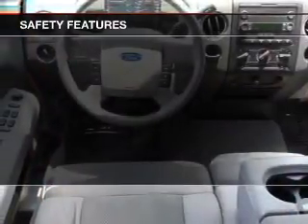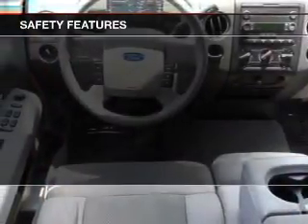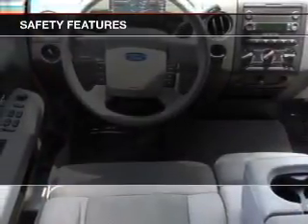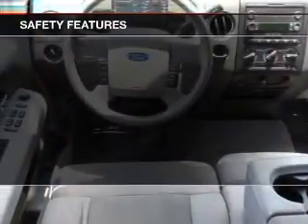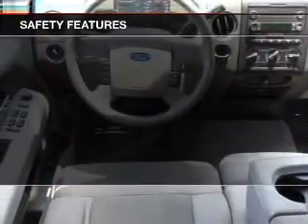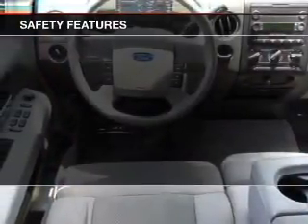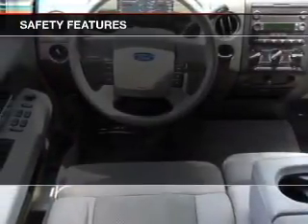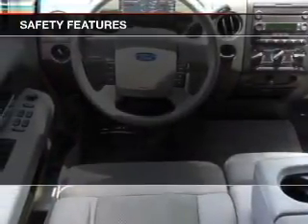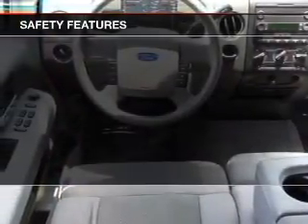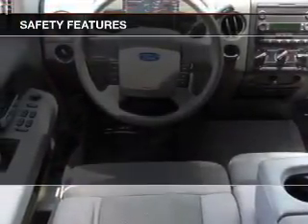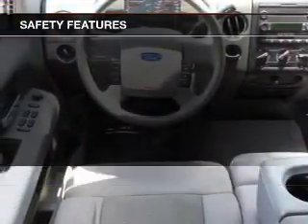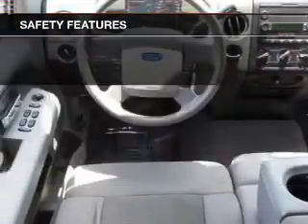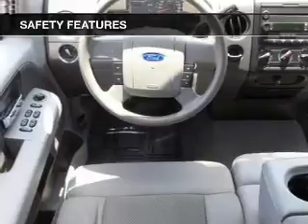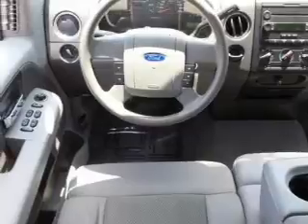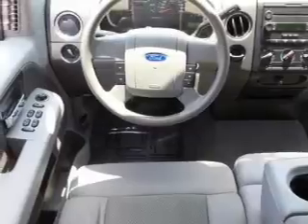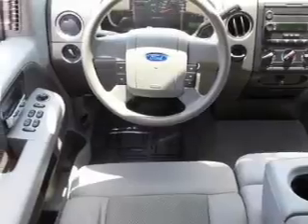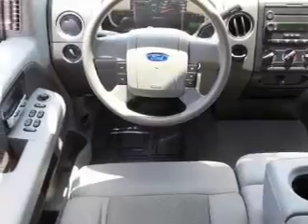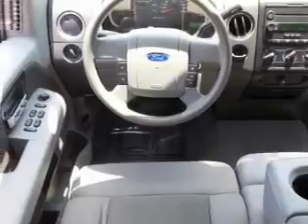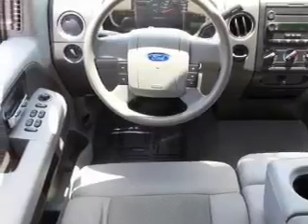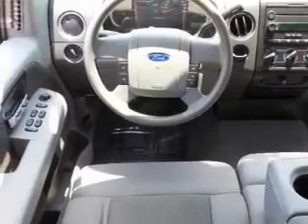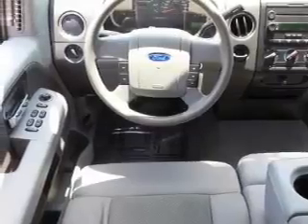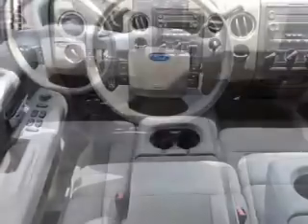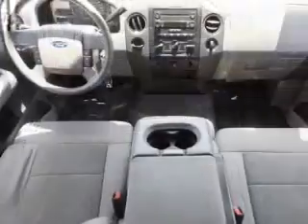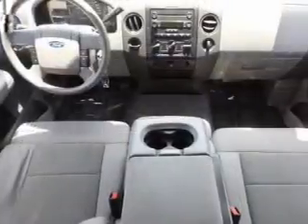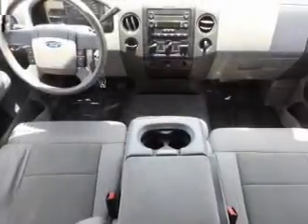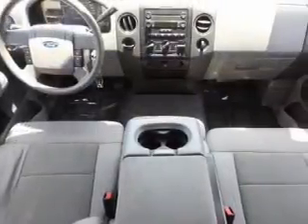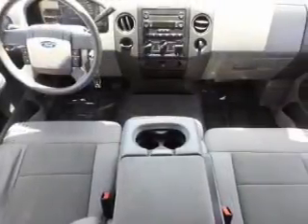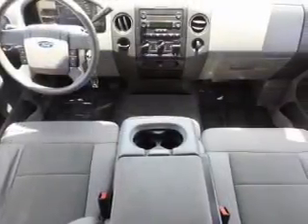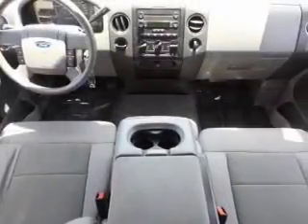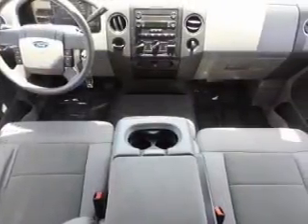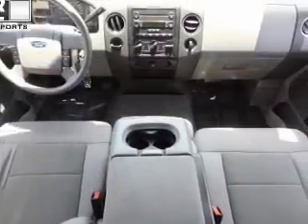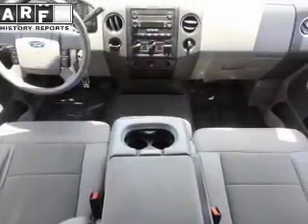A passenger airbag, front ventilated disc brakes, anti-lock brakes, and child safety locks.